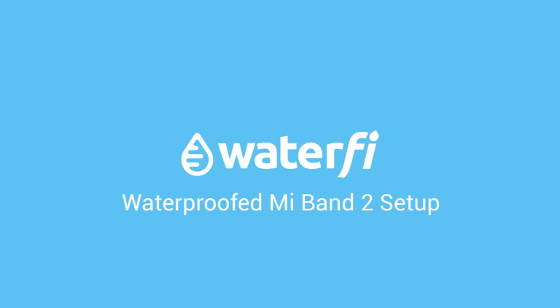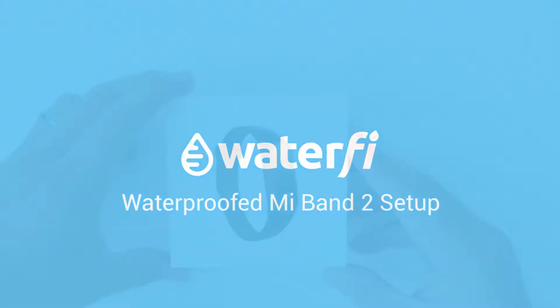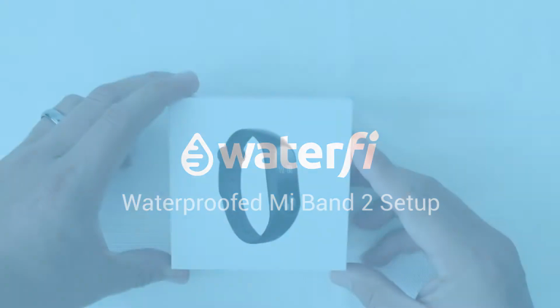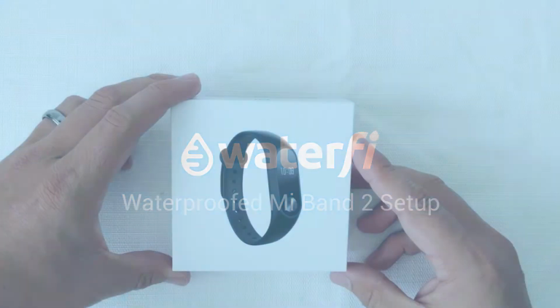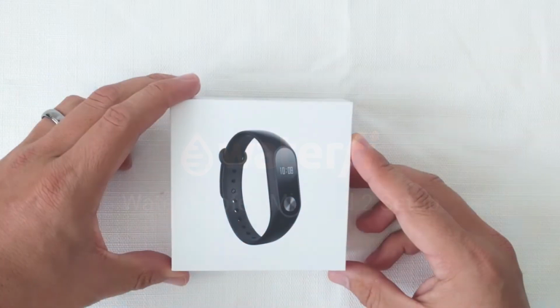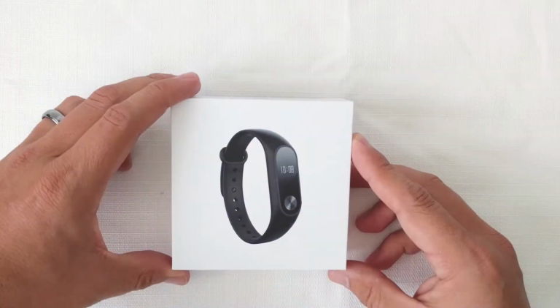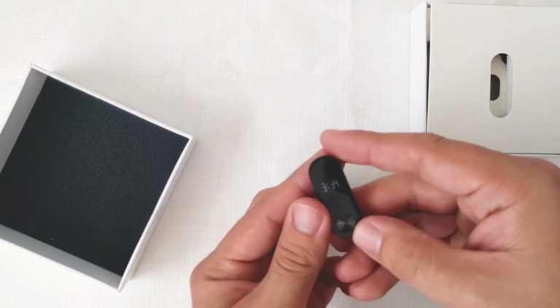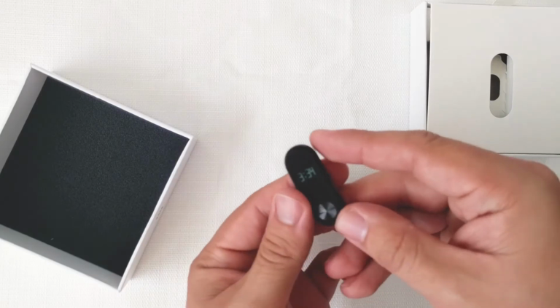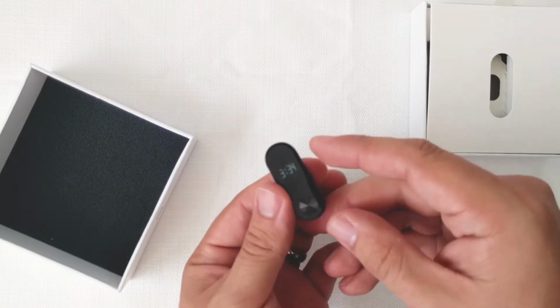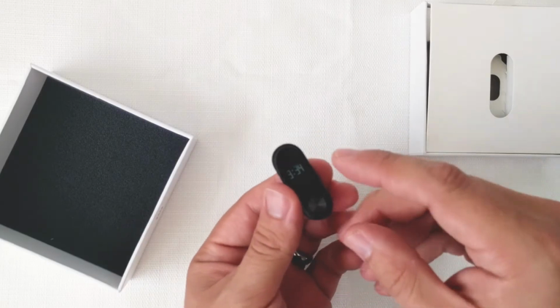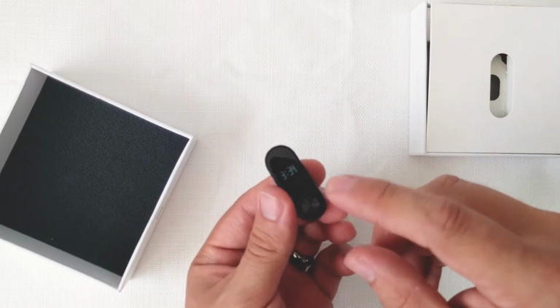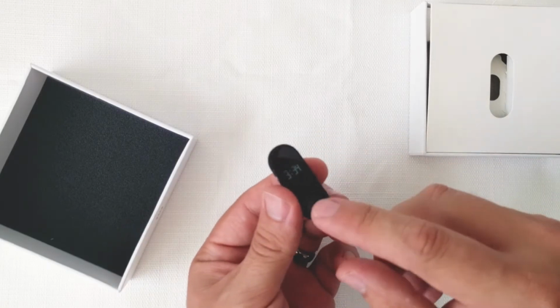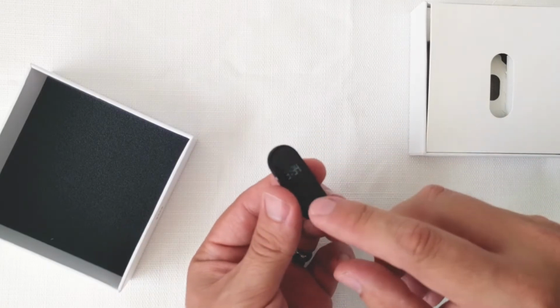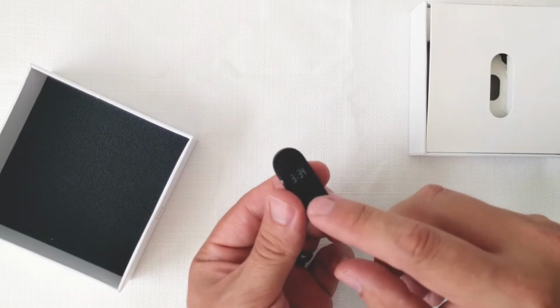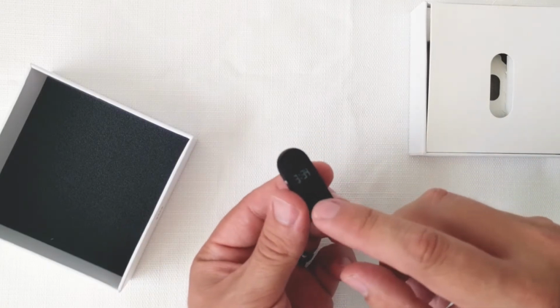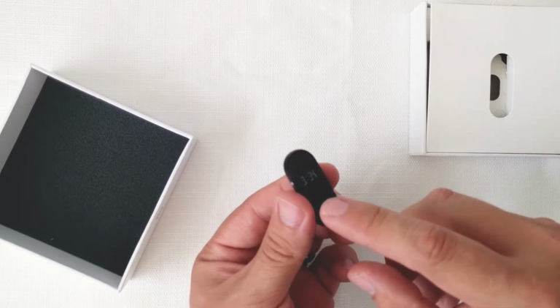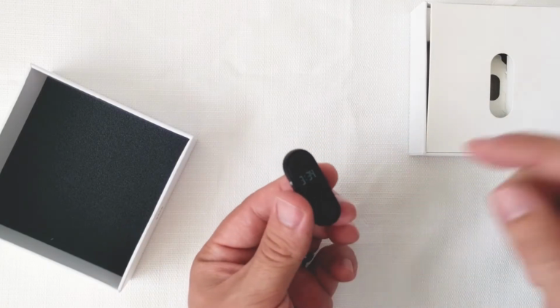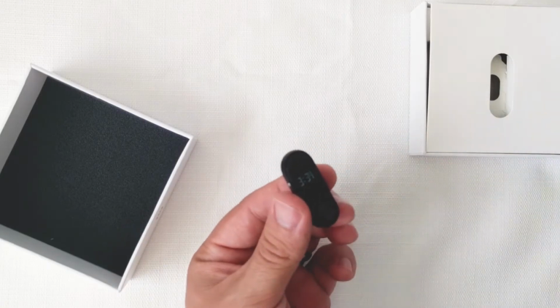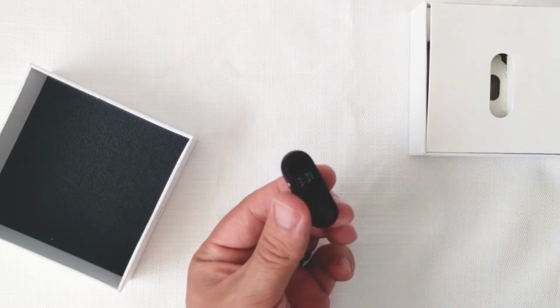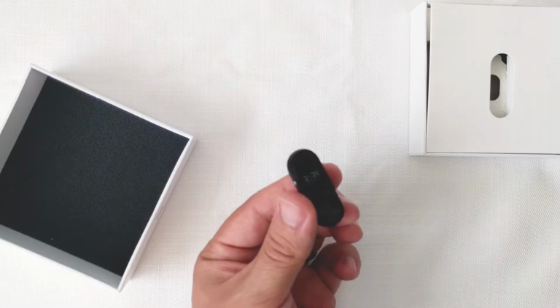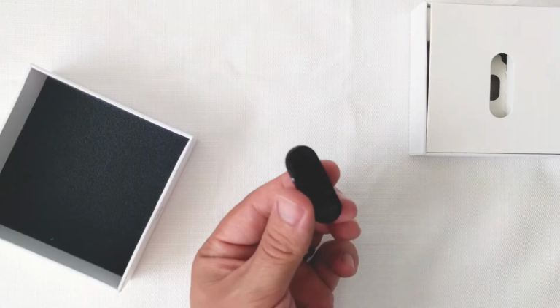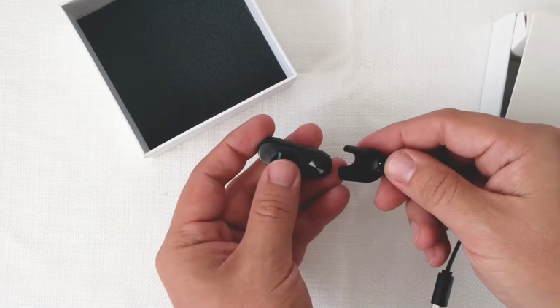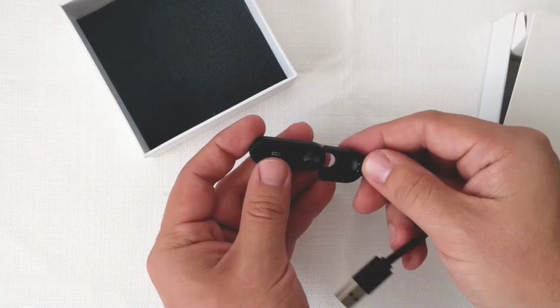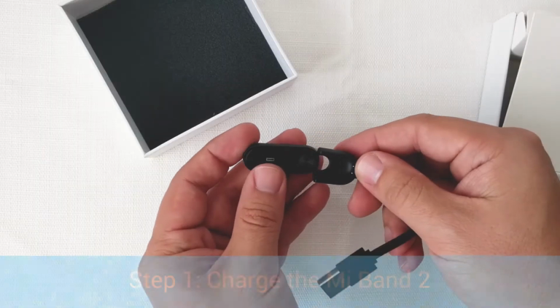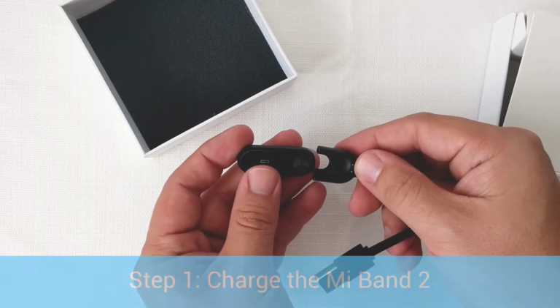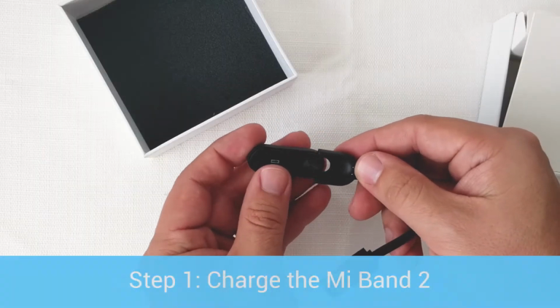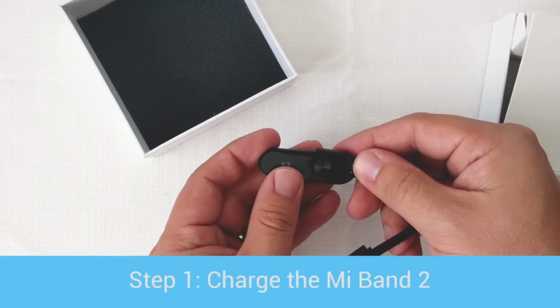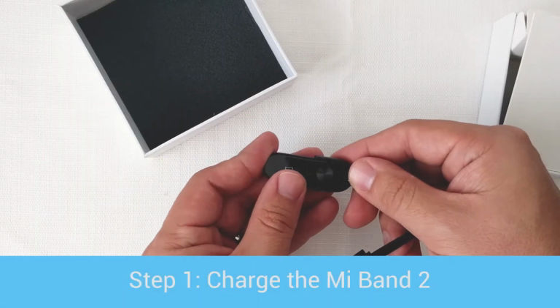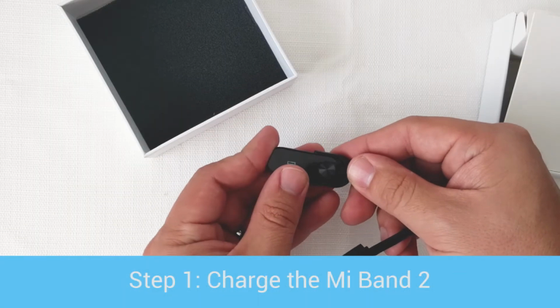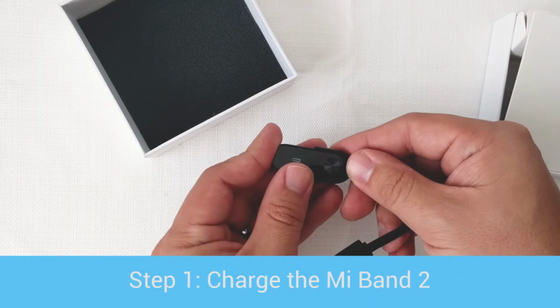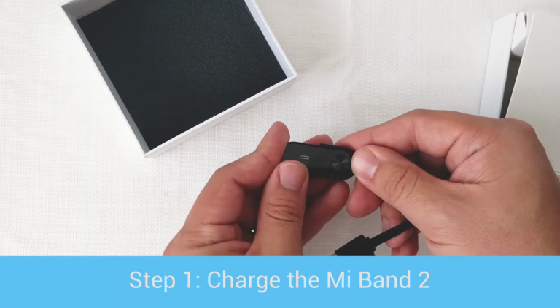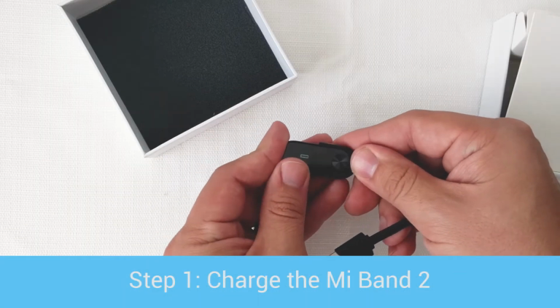Welcome to the WaterFi Waterproof Mi Band 2 setup video. We're going to show you how to set up your Mi Band 2 in 5 steps.